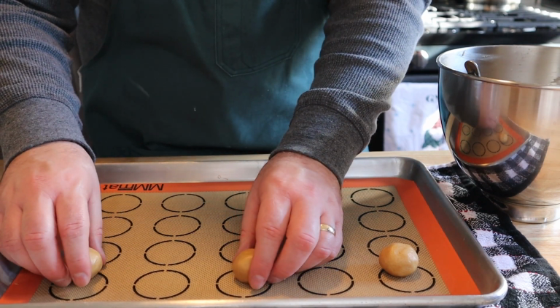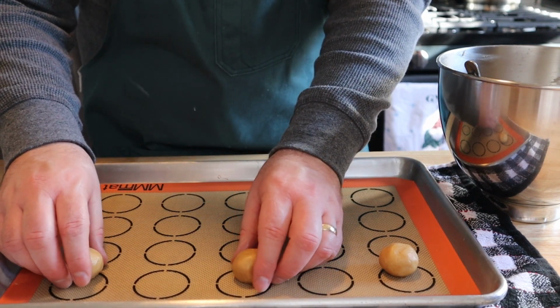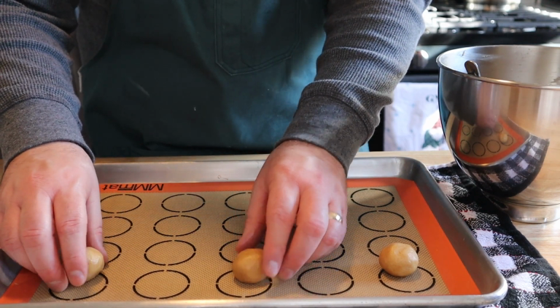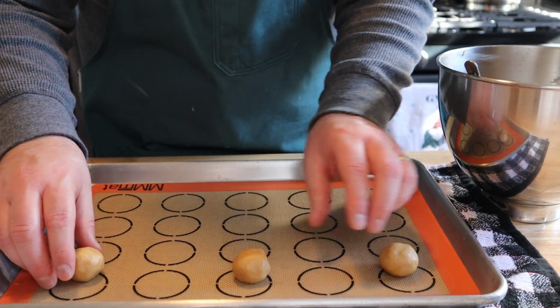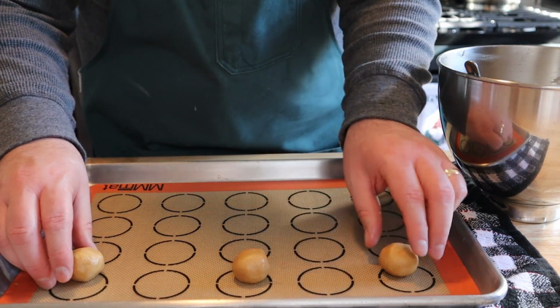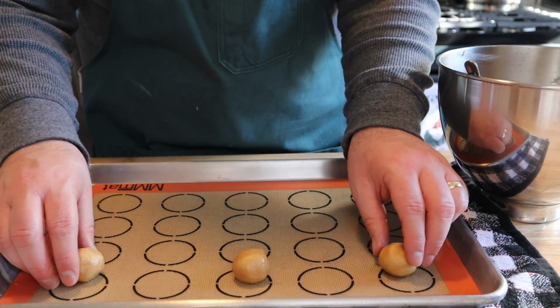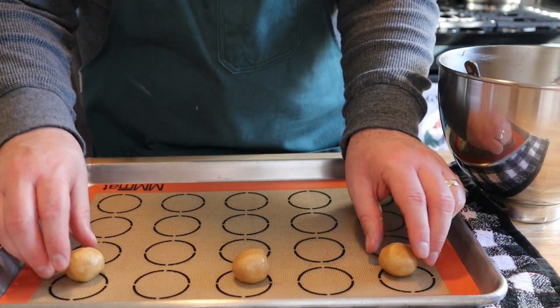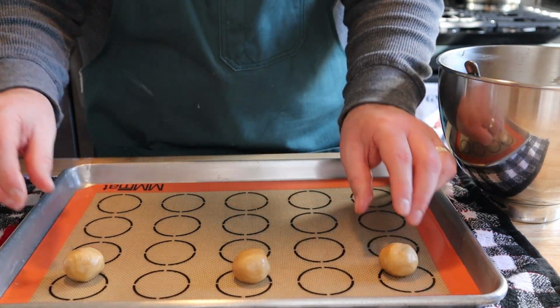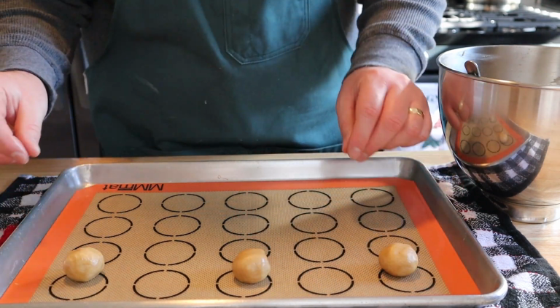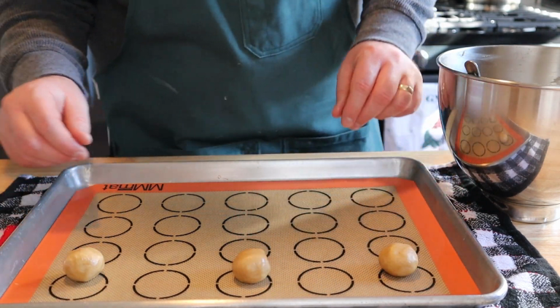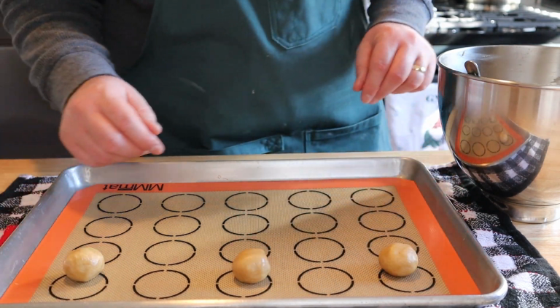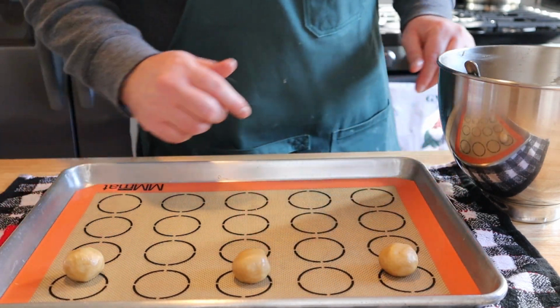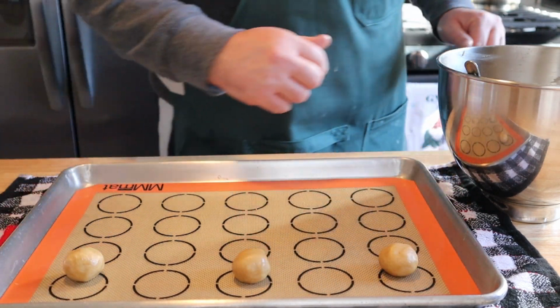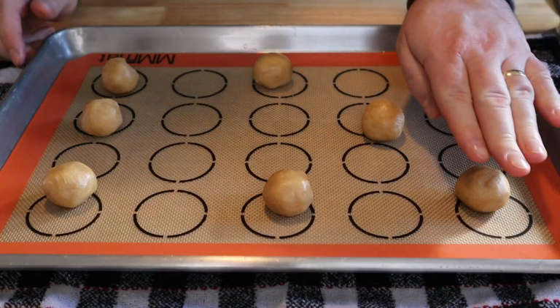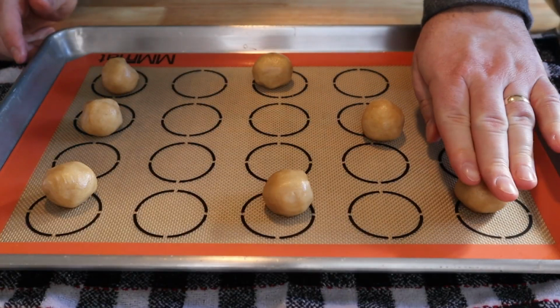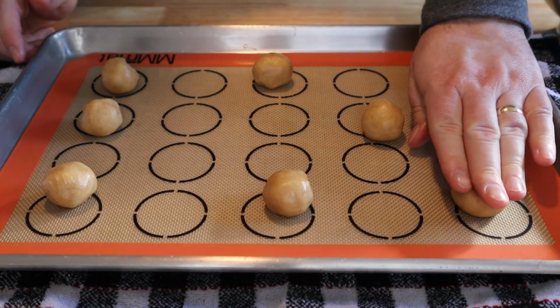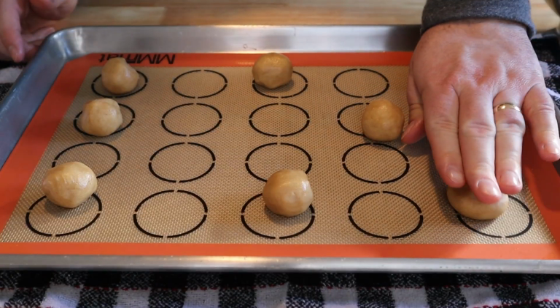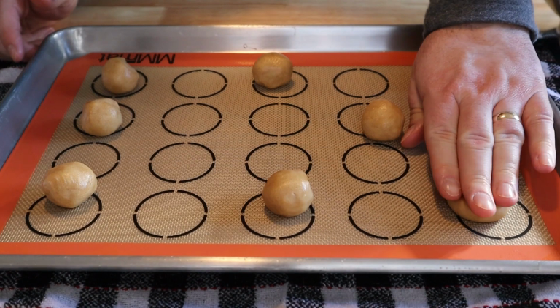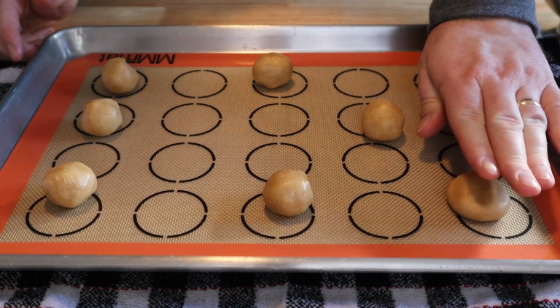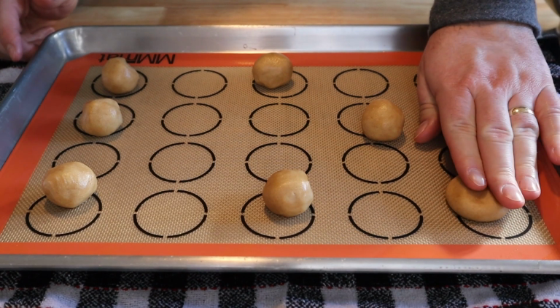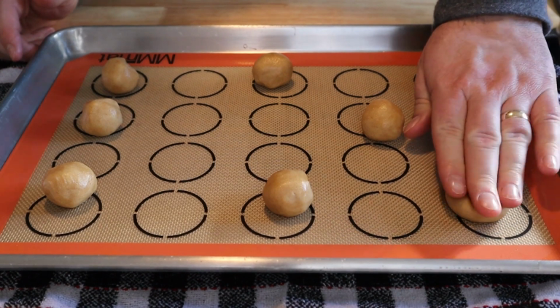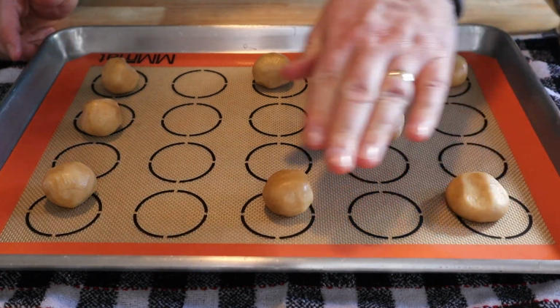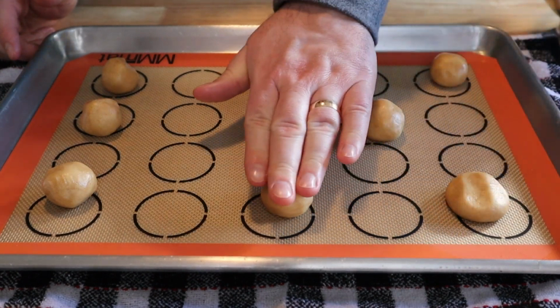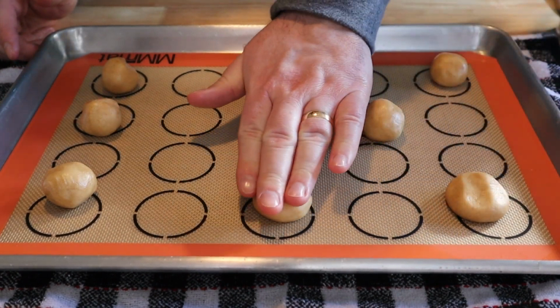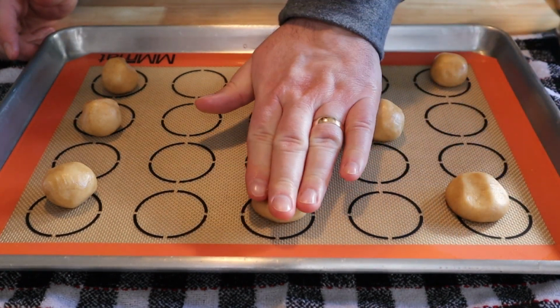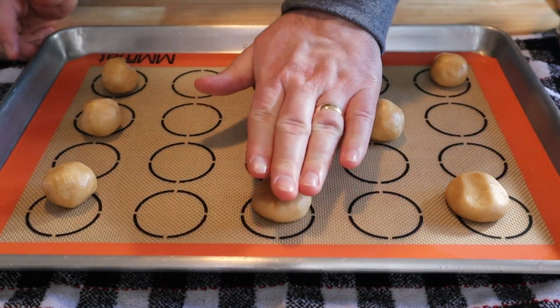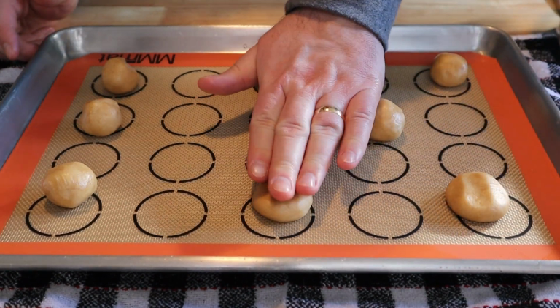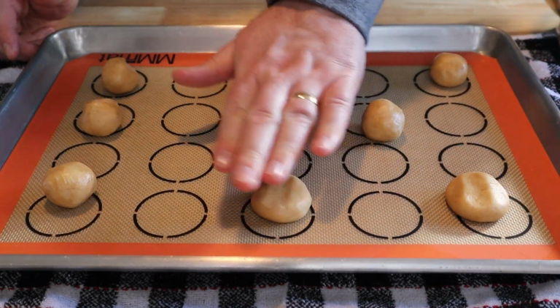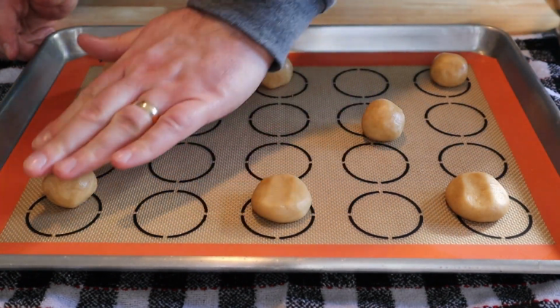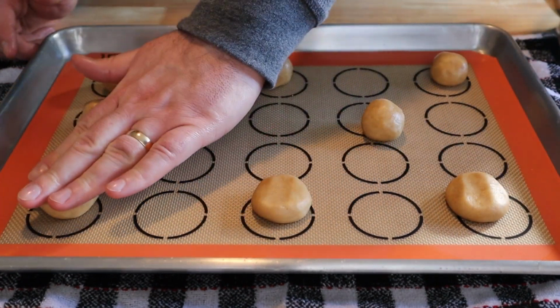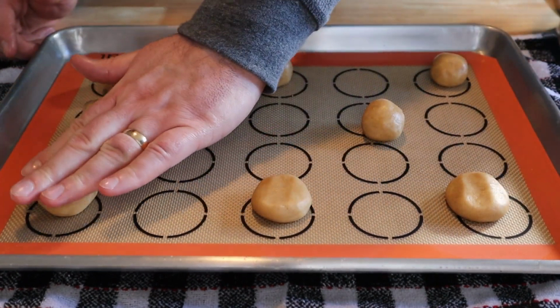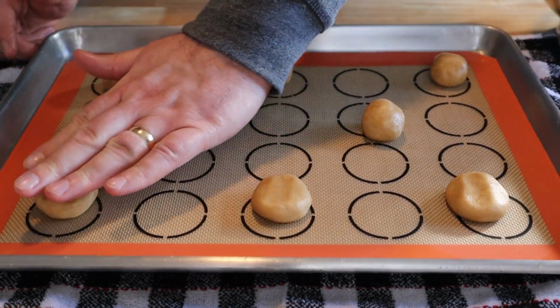That's a very generous two inches right there. Now you're going to want to go around and give each of your balls a little pat down.